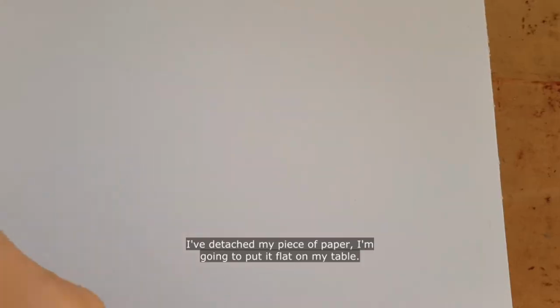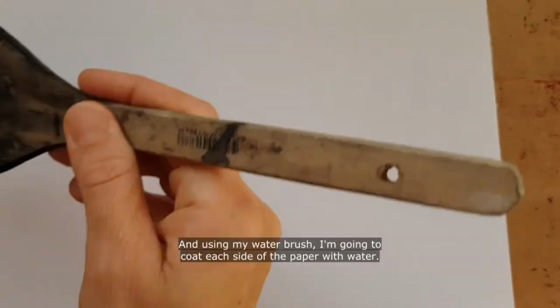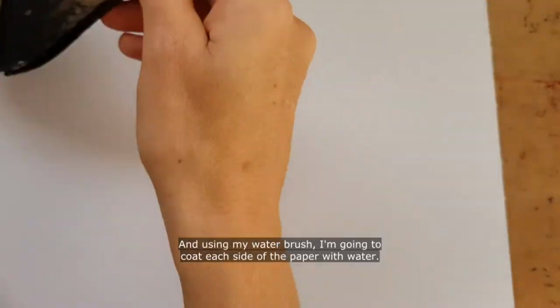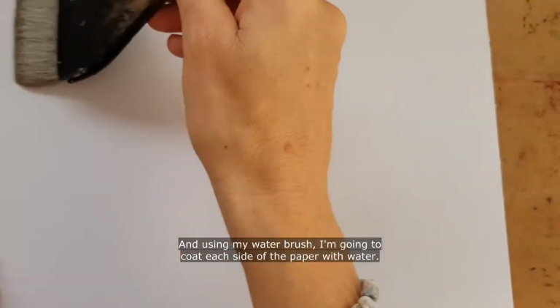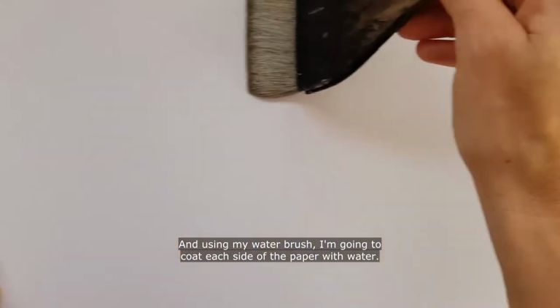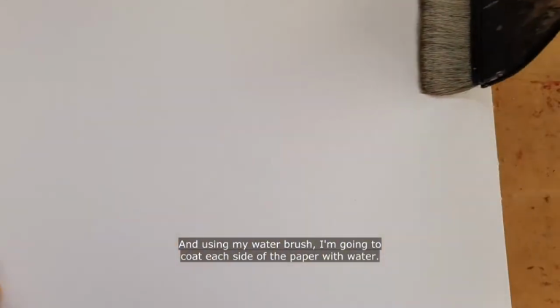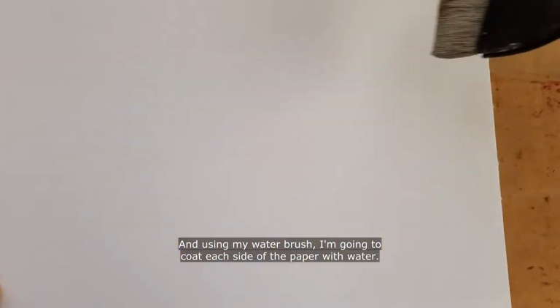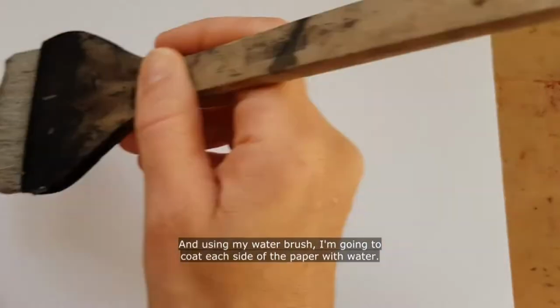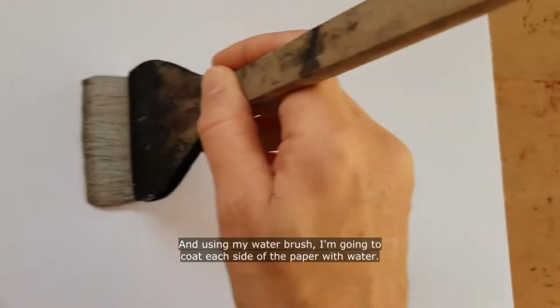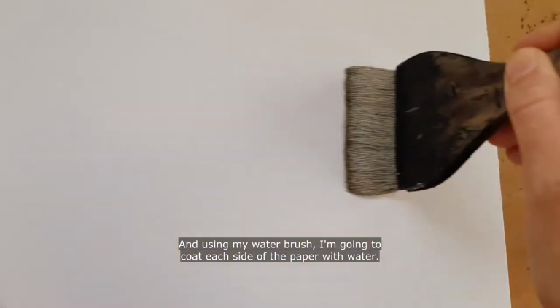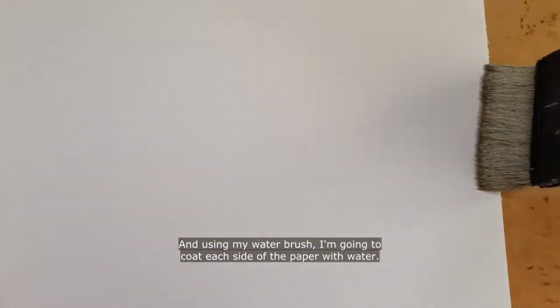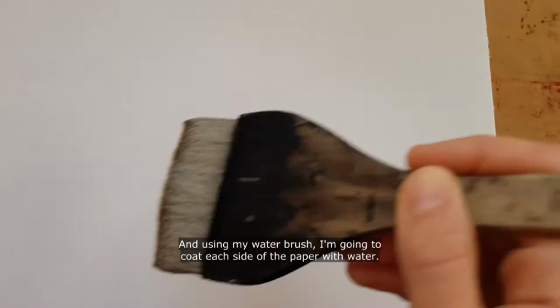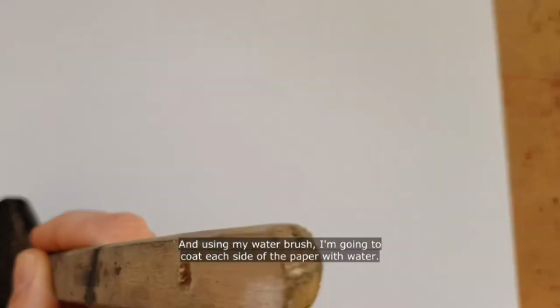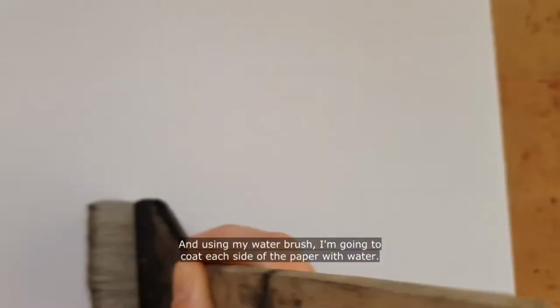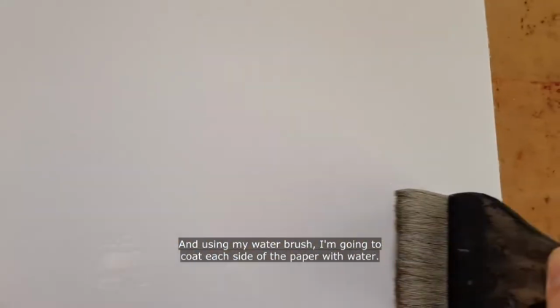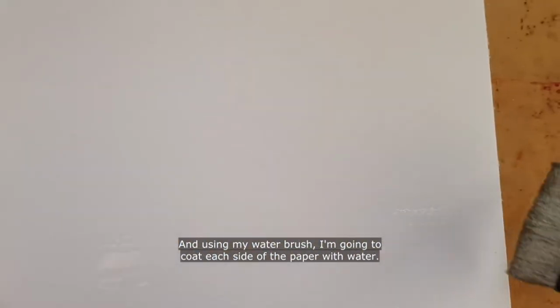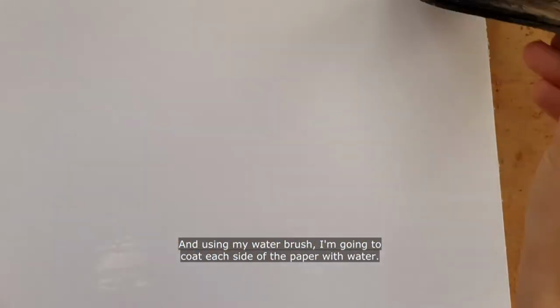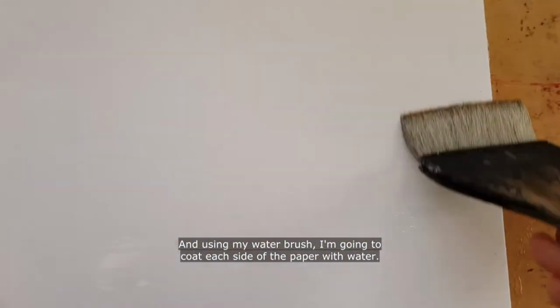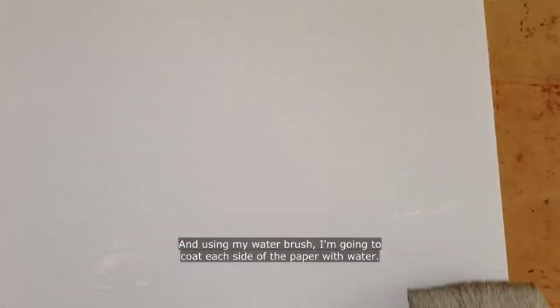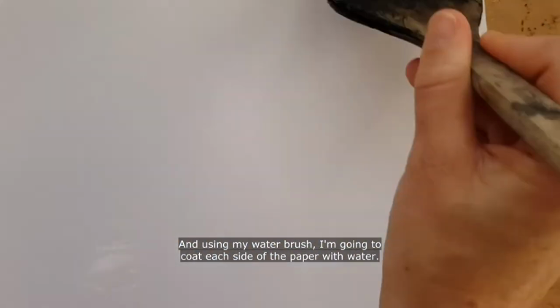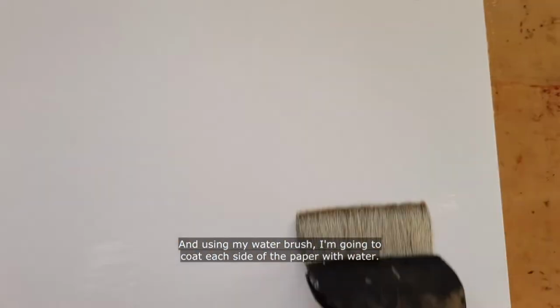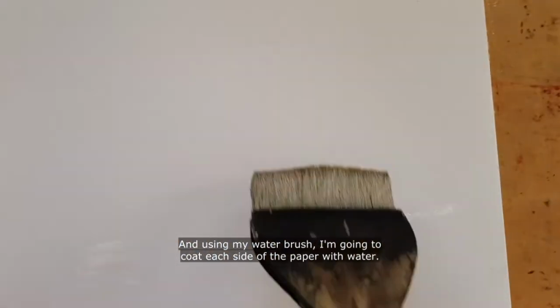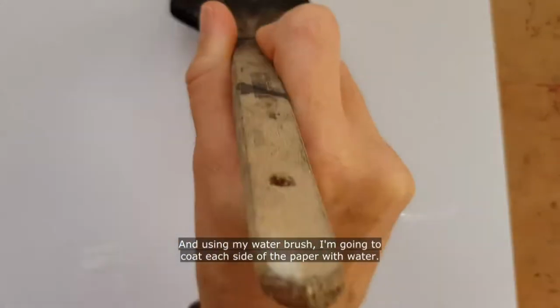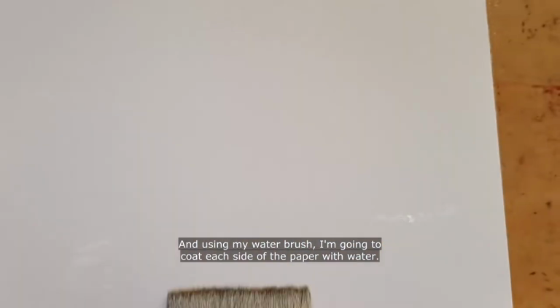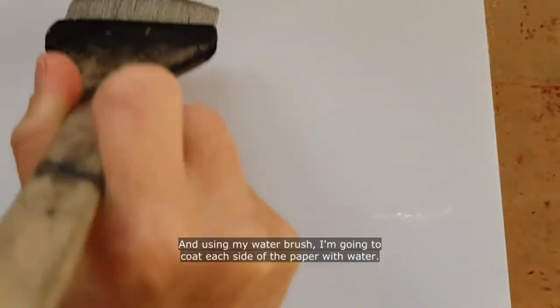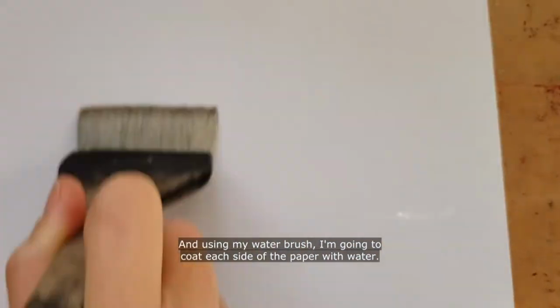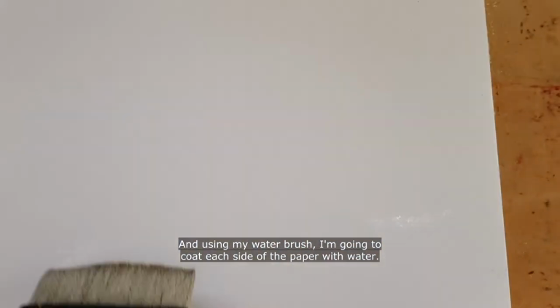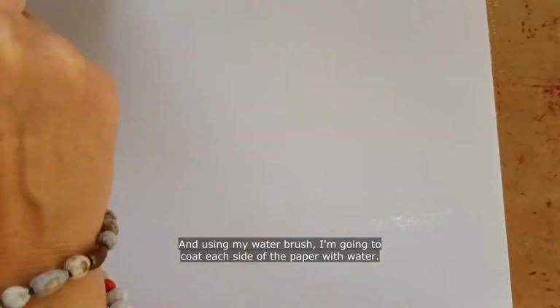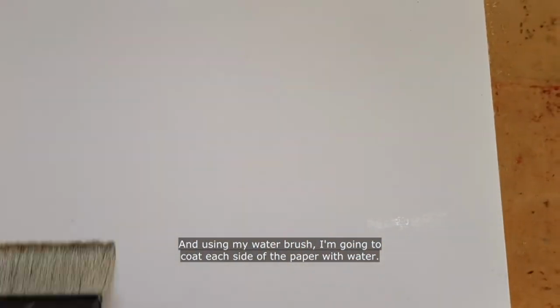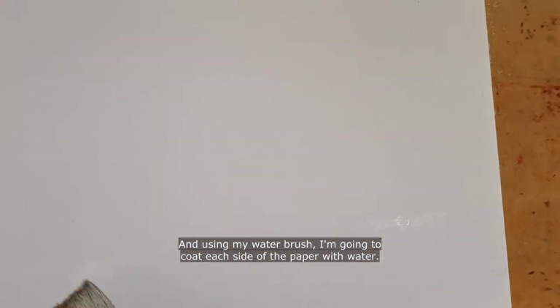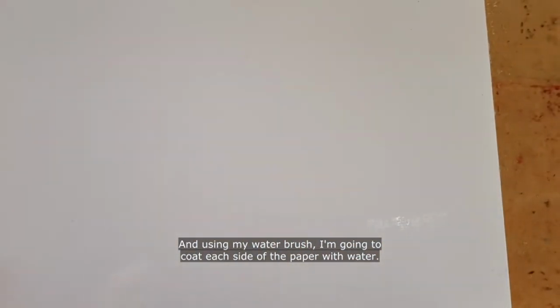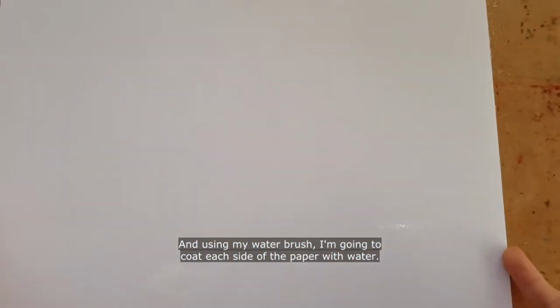Using my water brush, I'm going to coat each side of the paper with water.